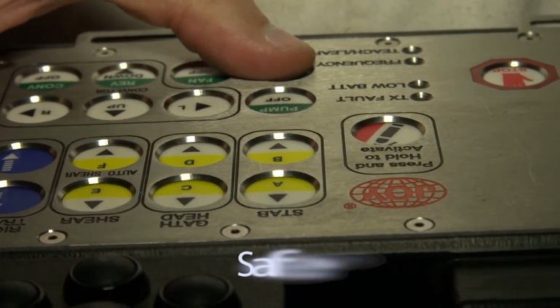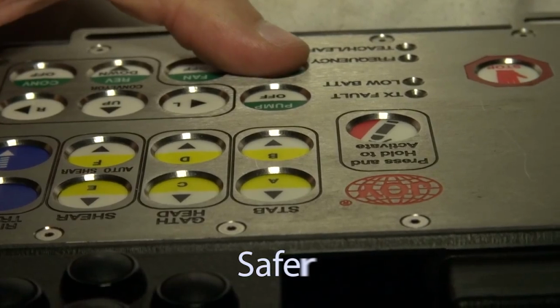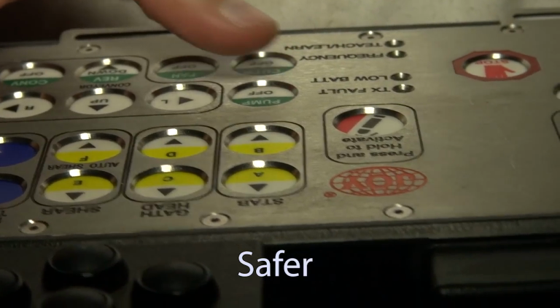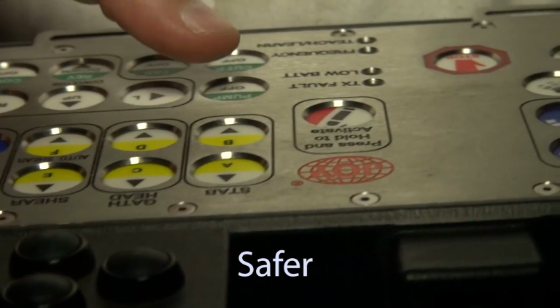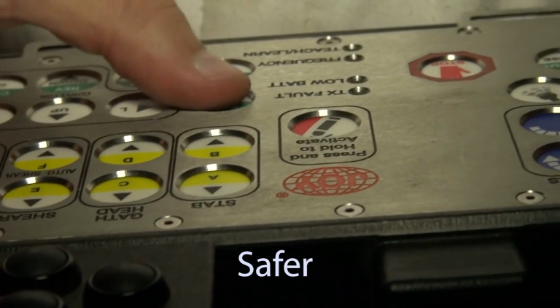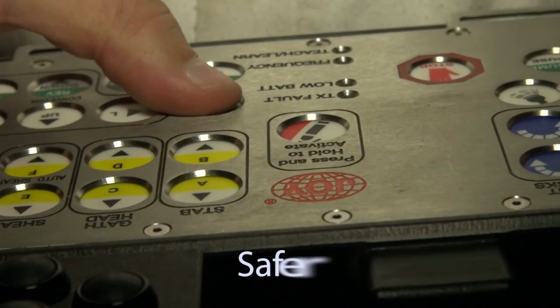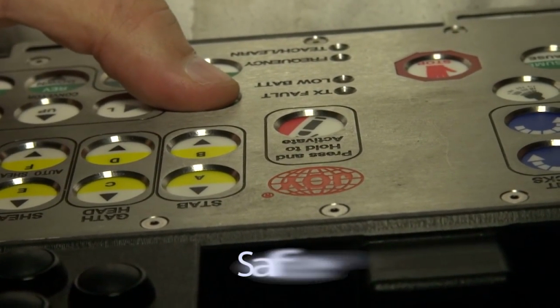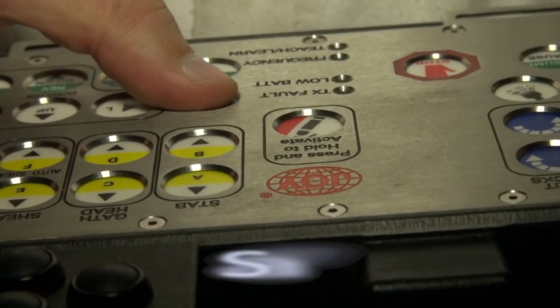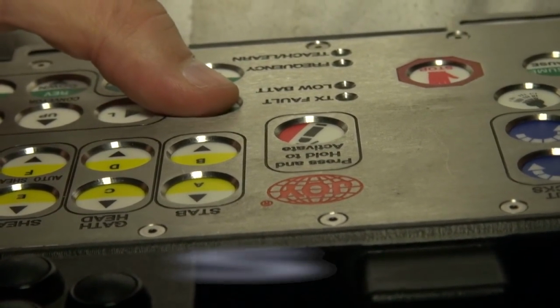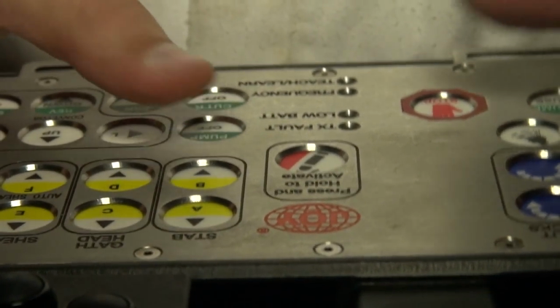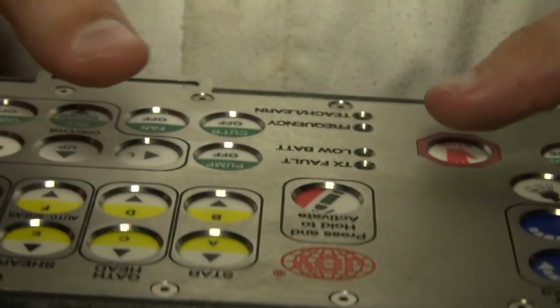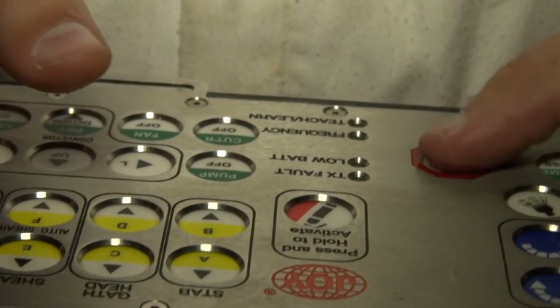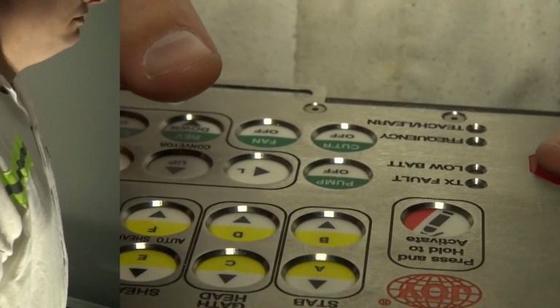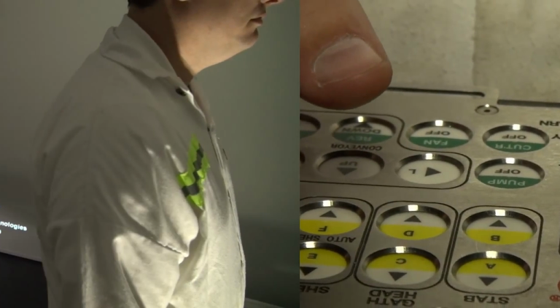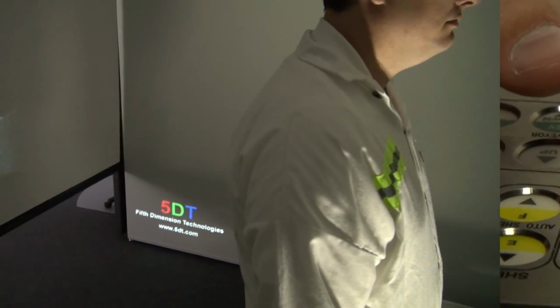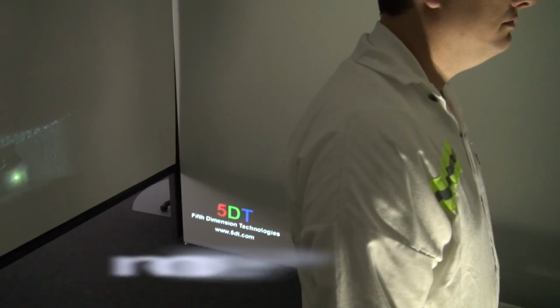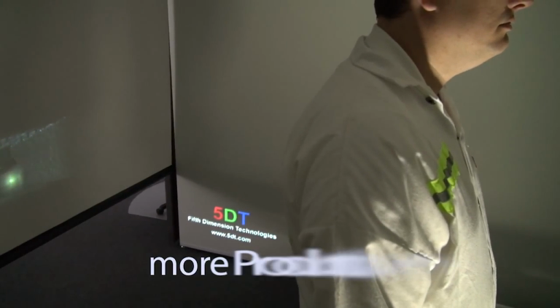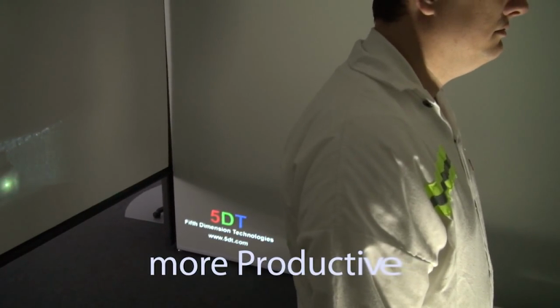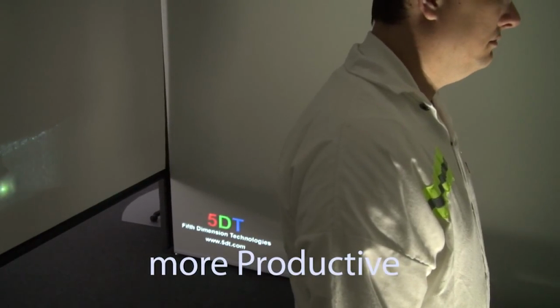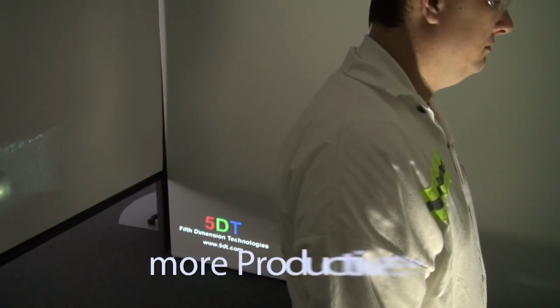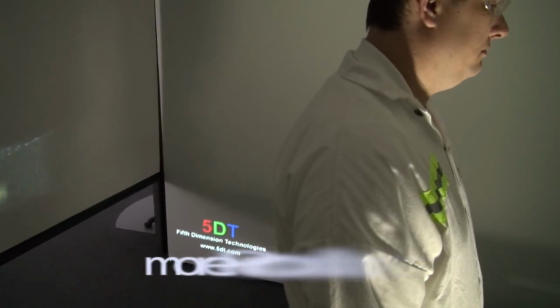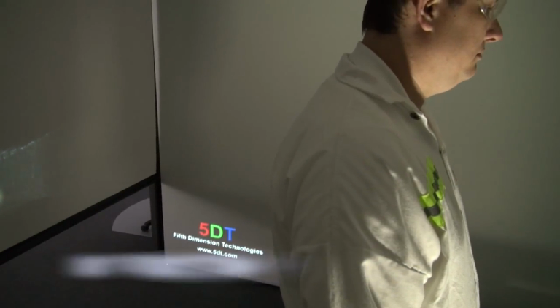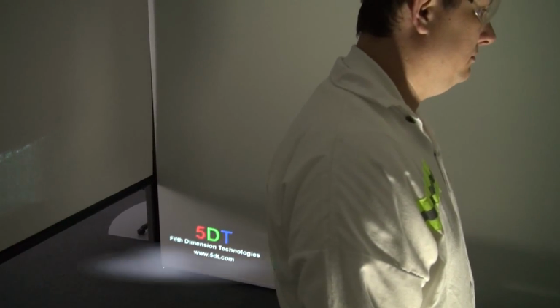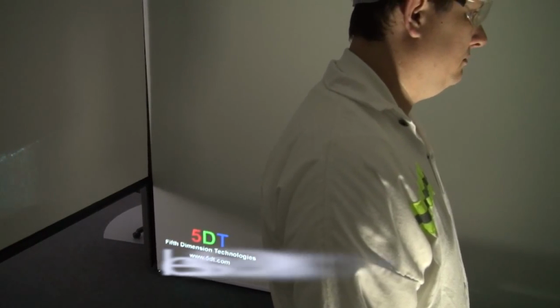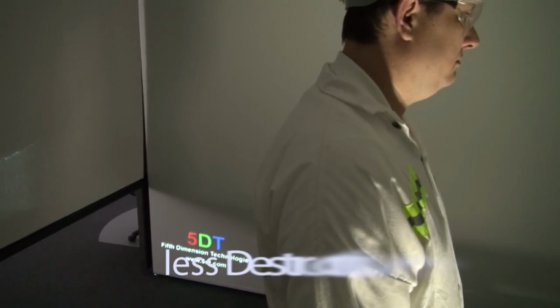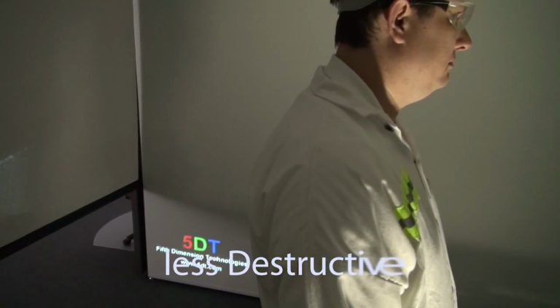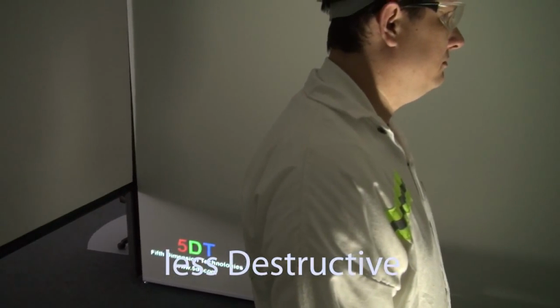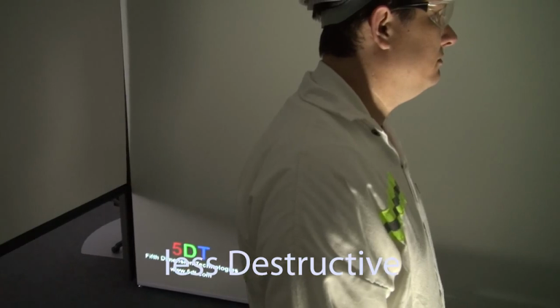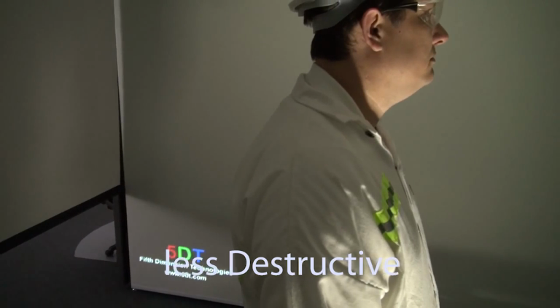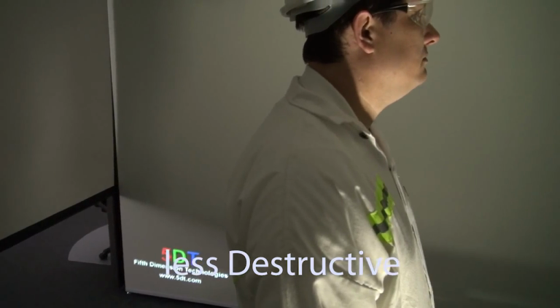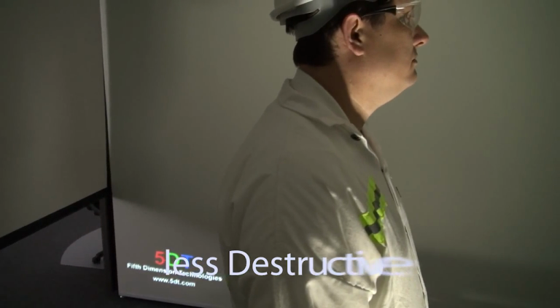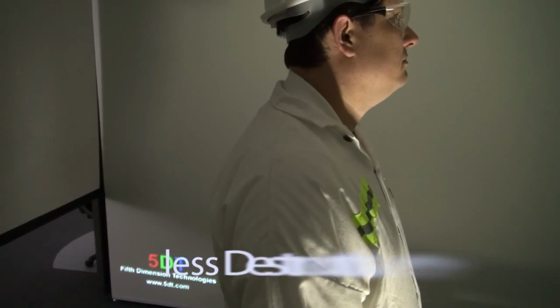All of these elements contribute to safer, more productive, and less destructive operators.